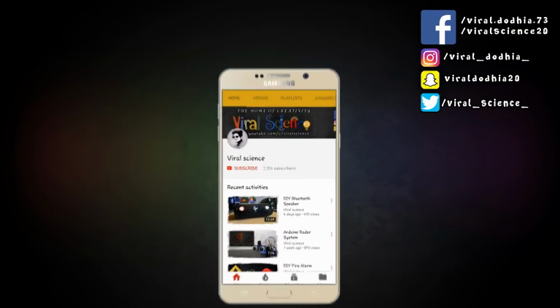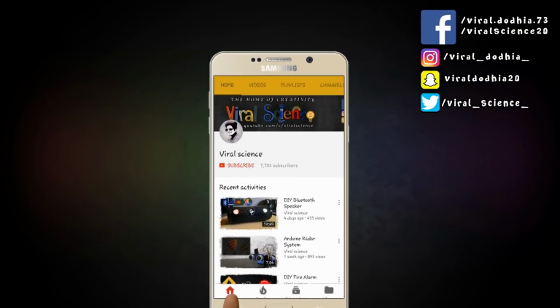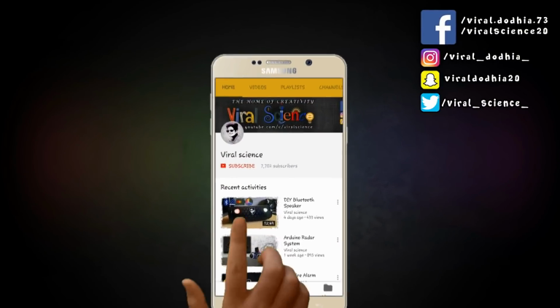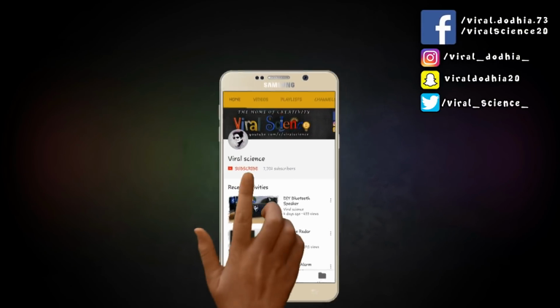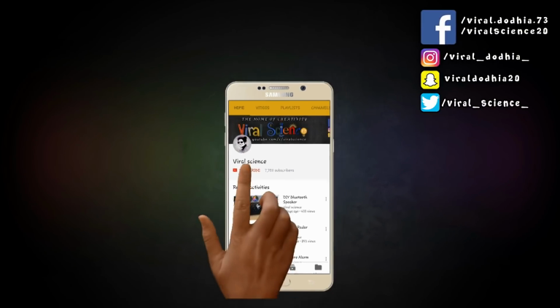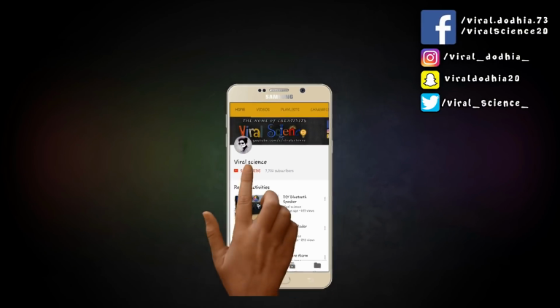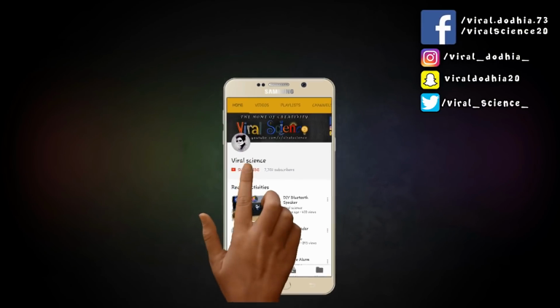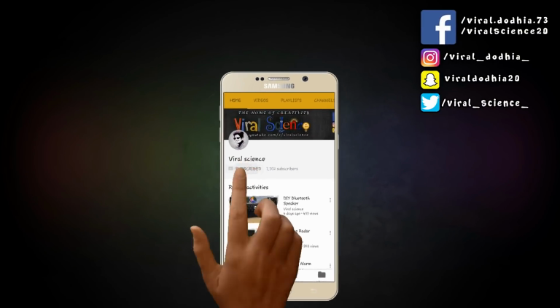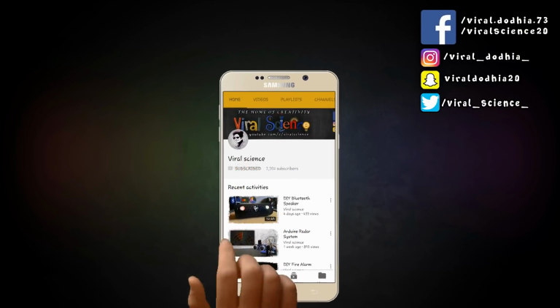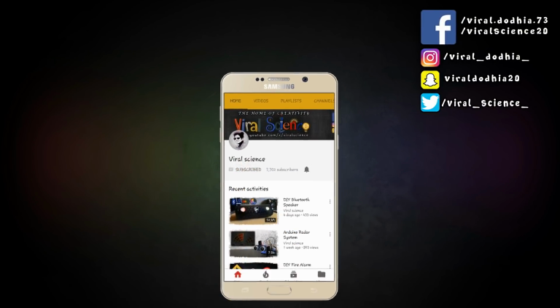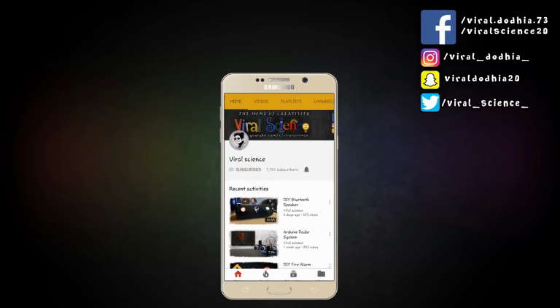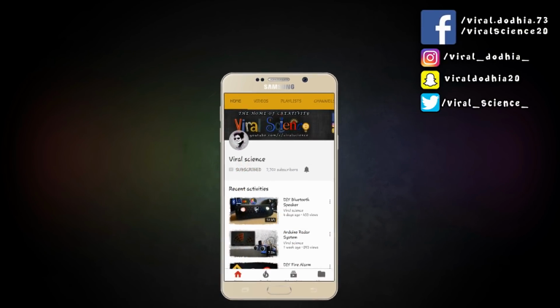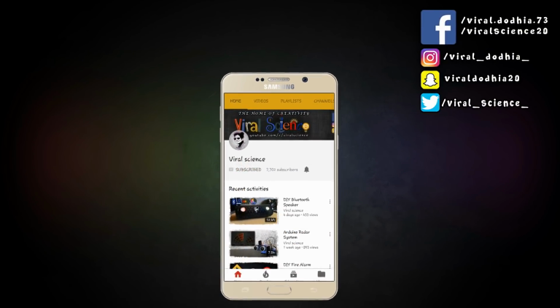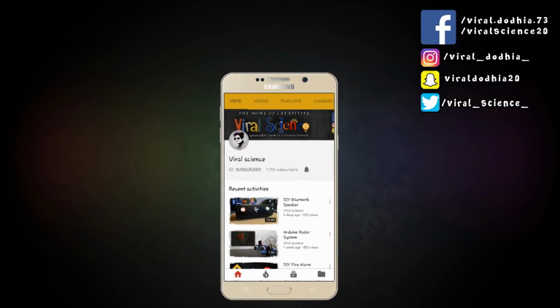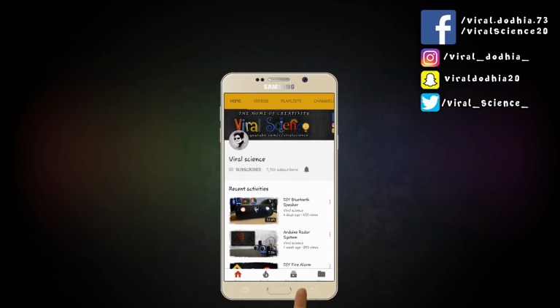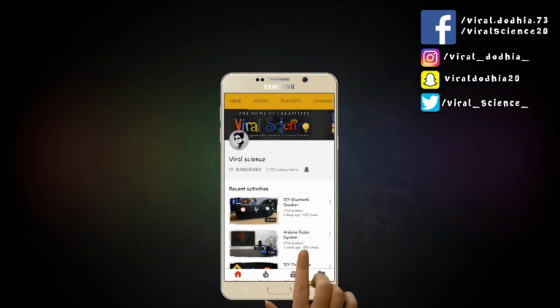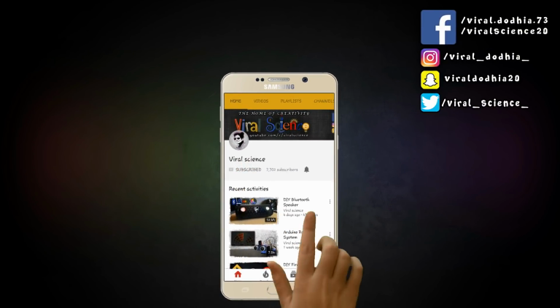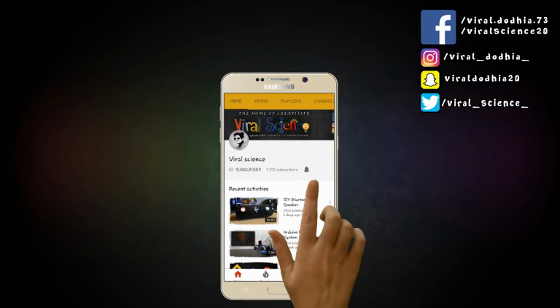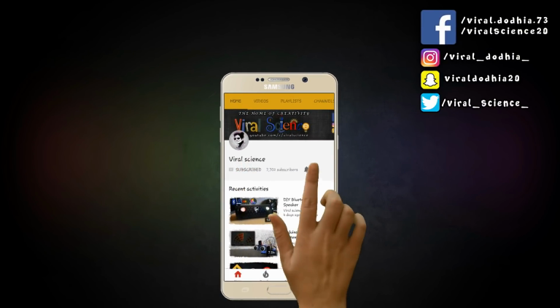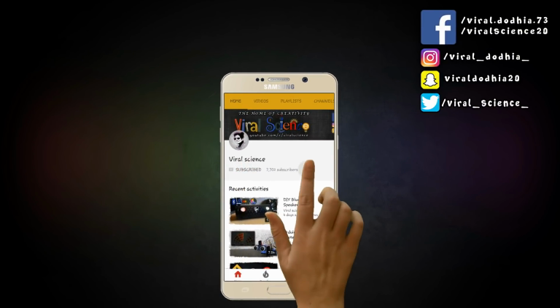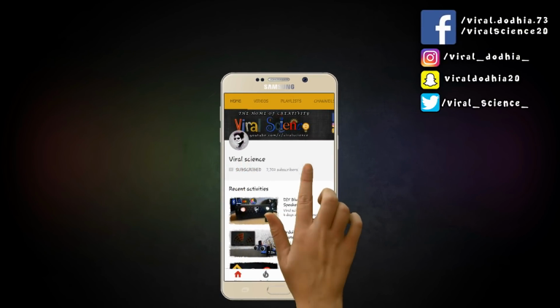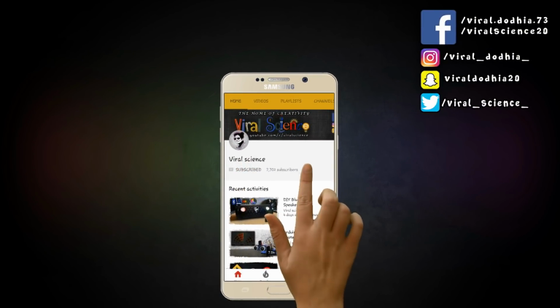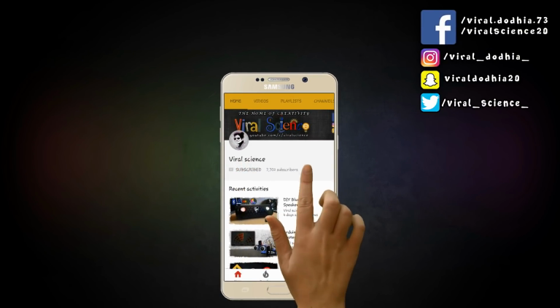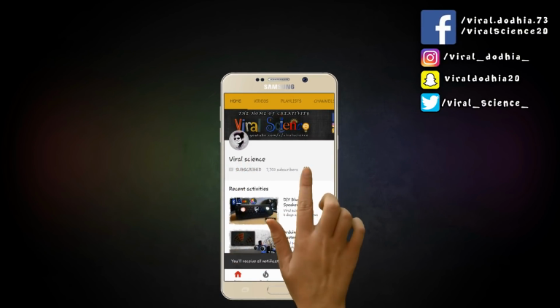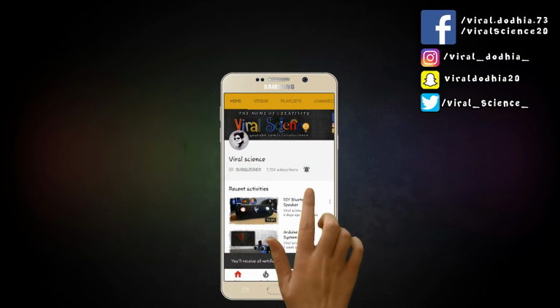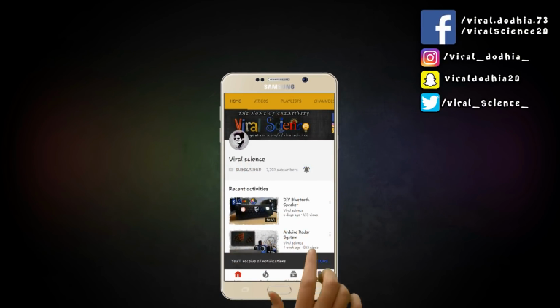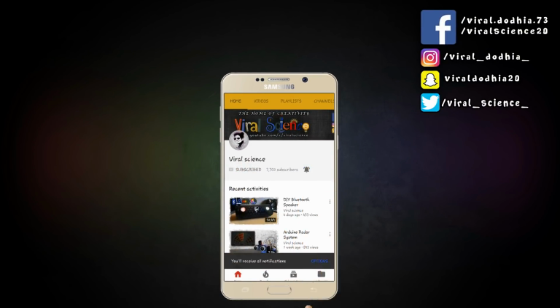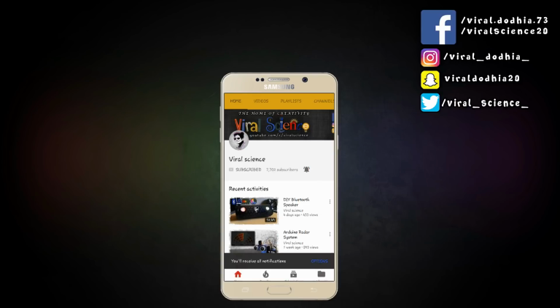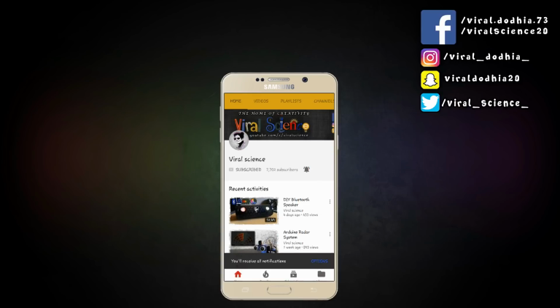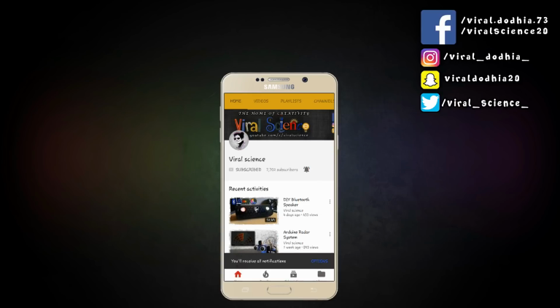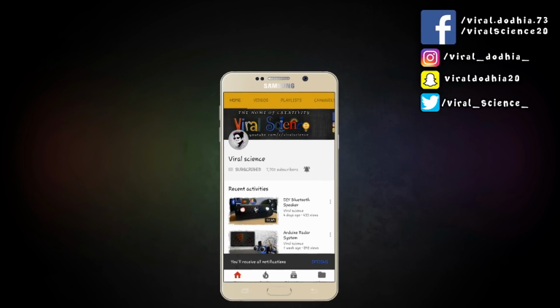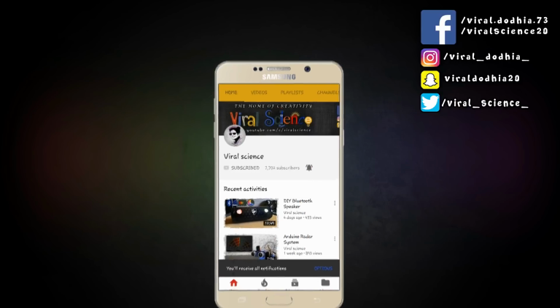Do subscribe to my channel Viral Science and click on the bell button so you don't miss any videos.